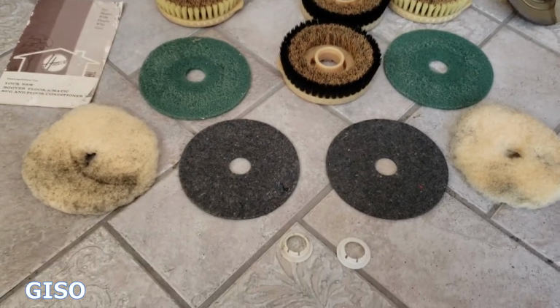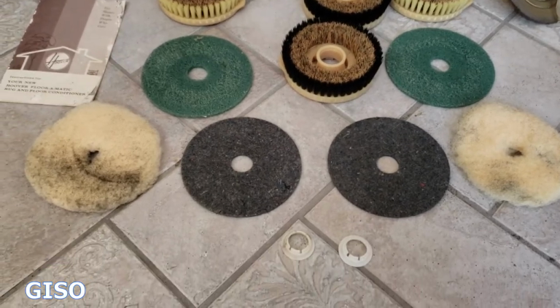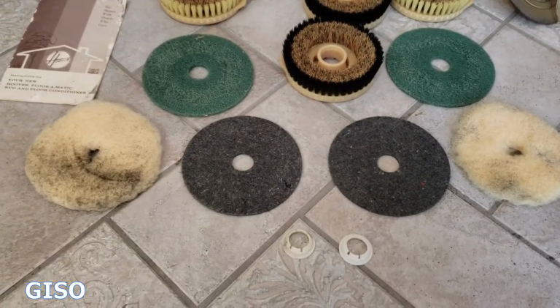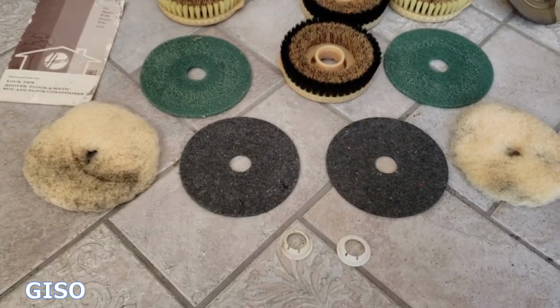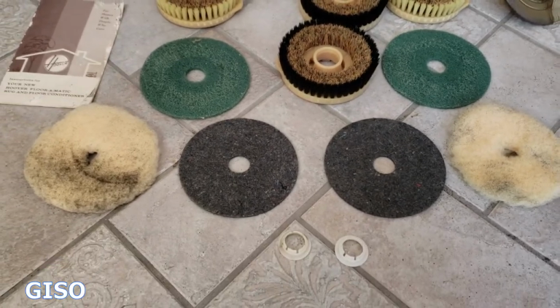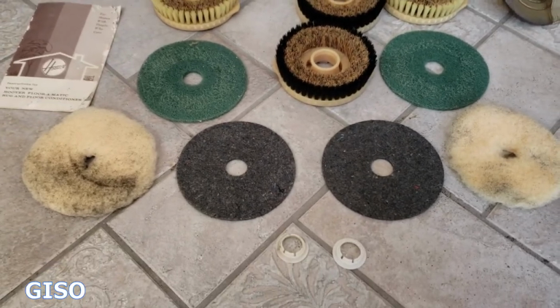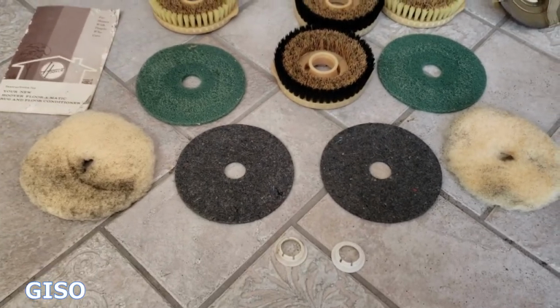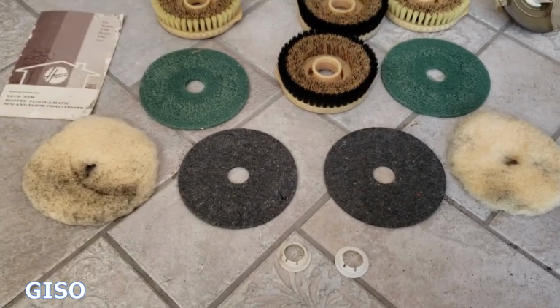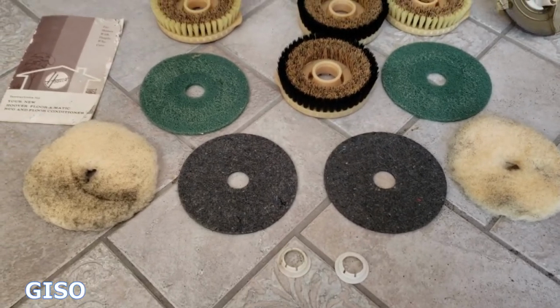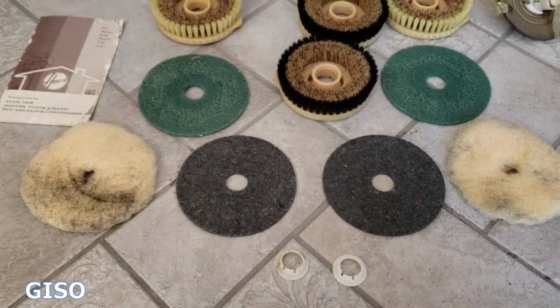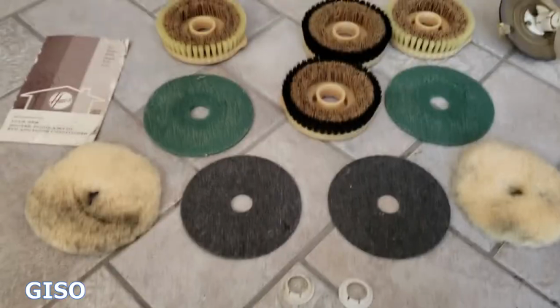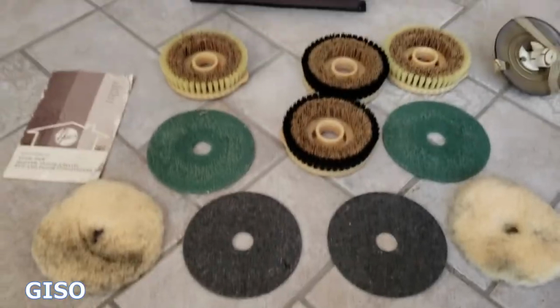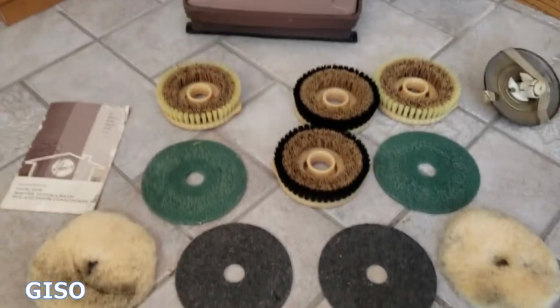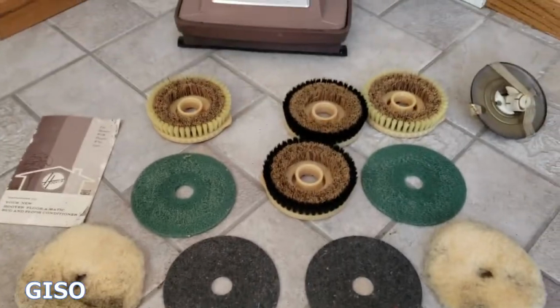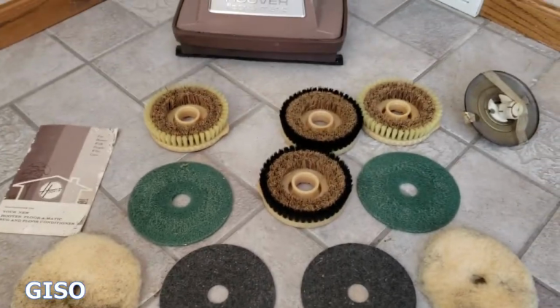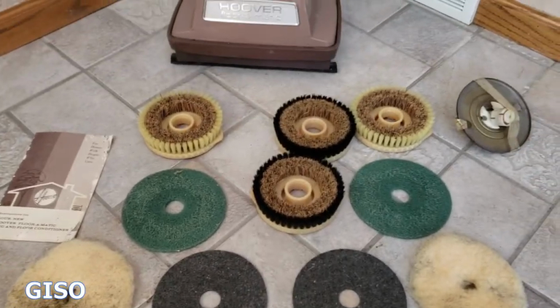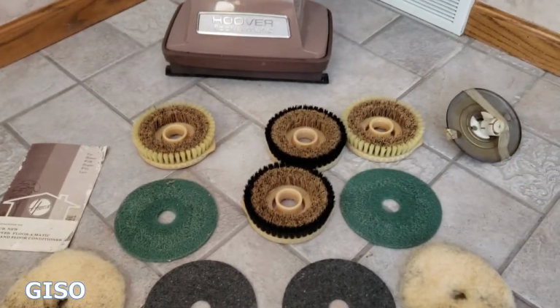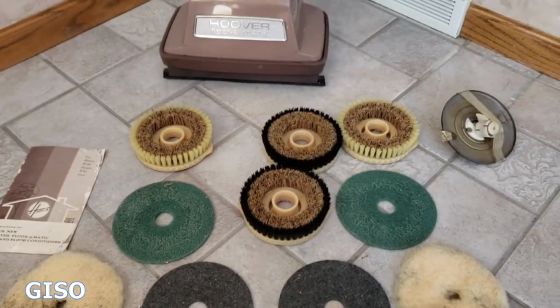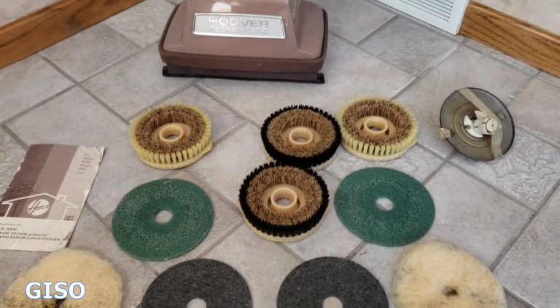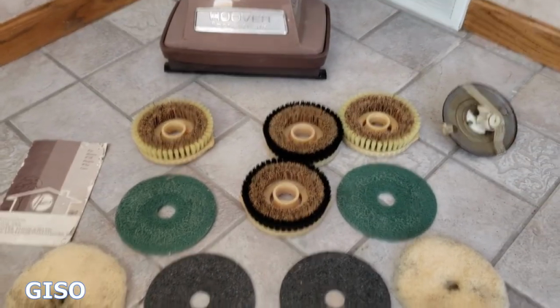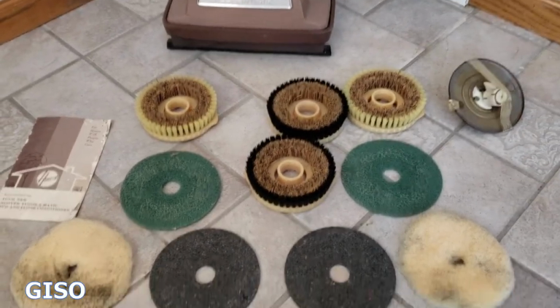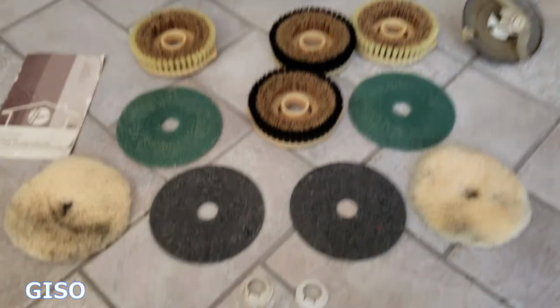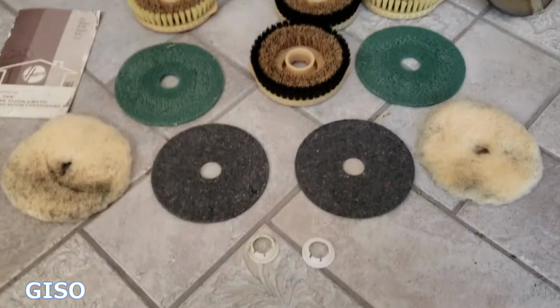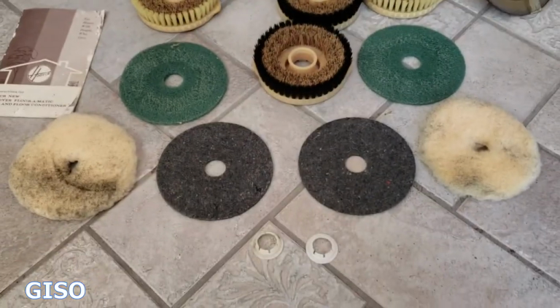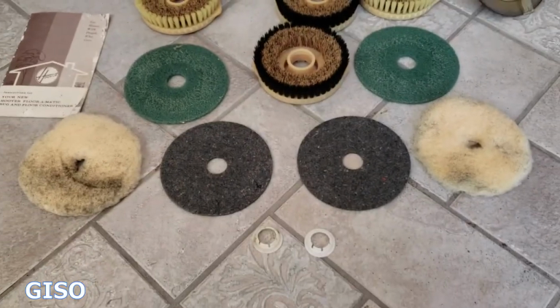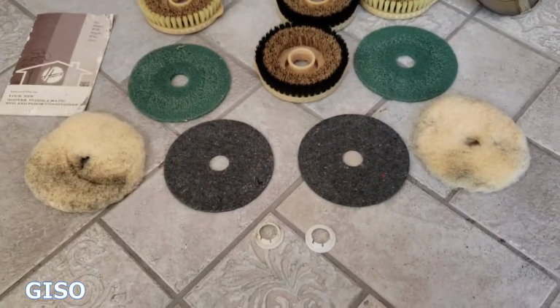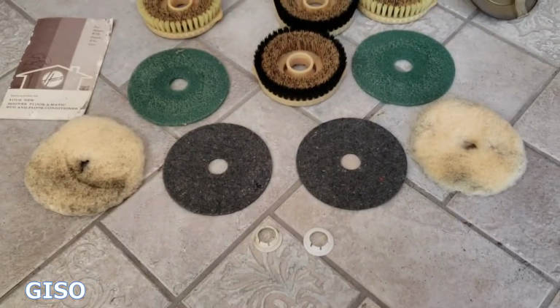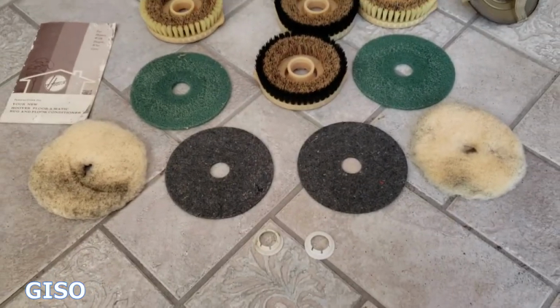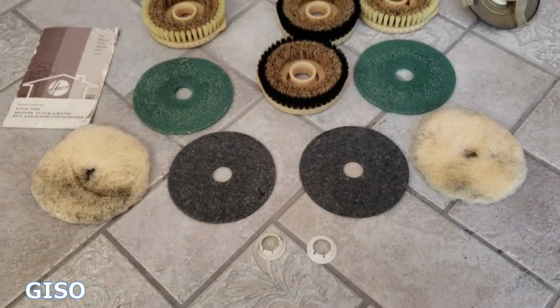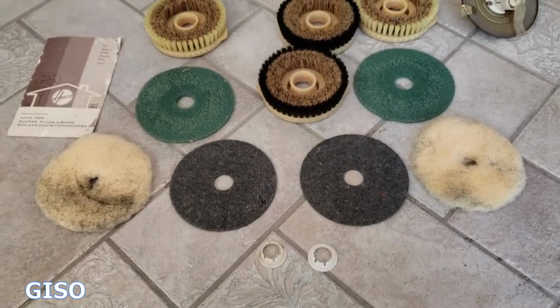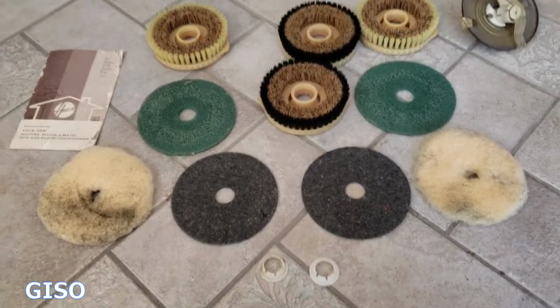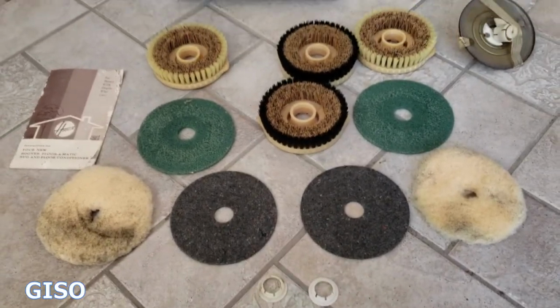Some pads are for soft floors, some for polishing, some for stripping, some for buffing. This is everything that is included with this machine.